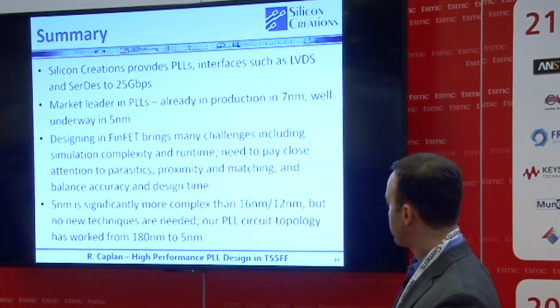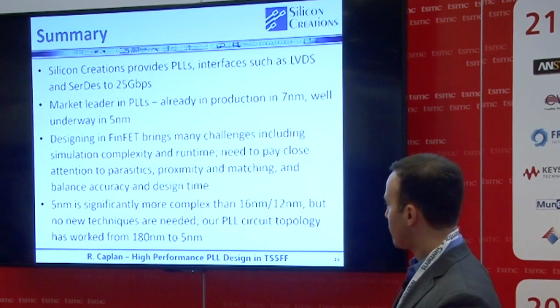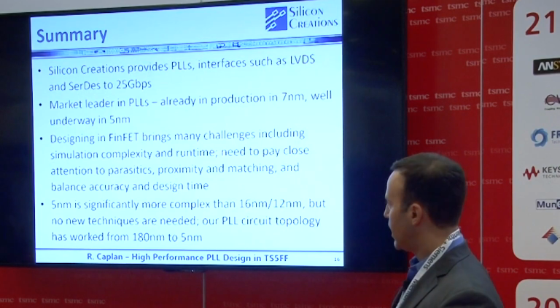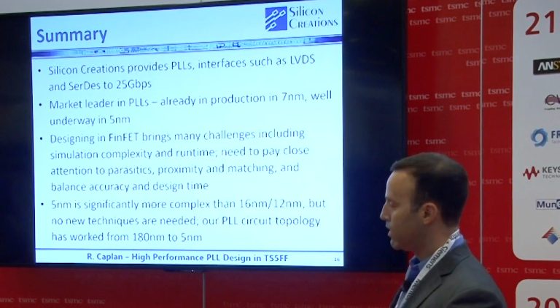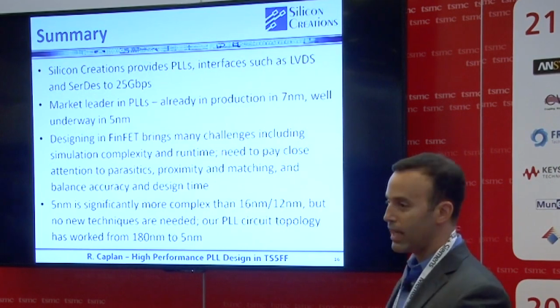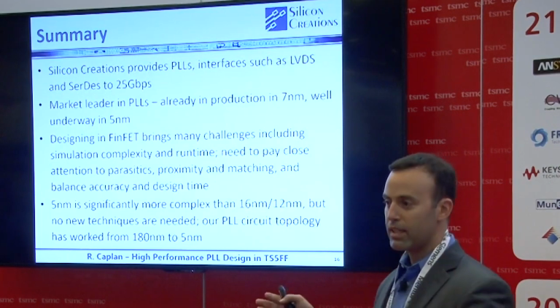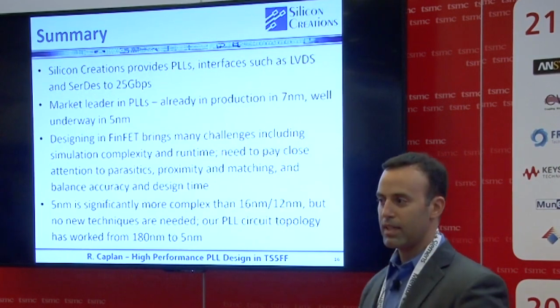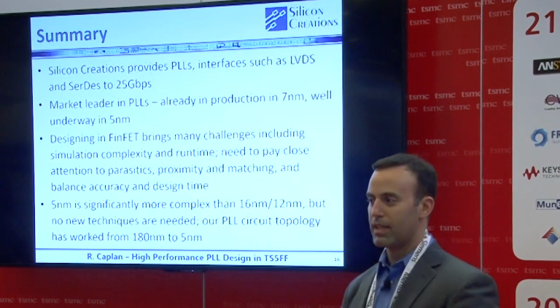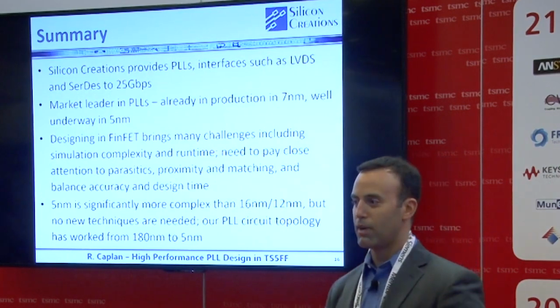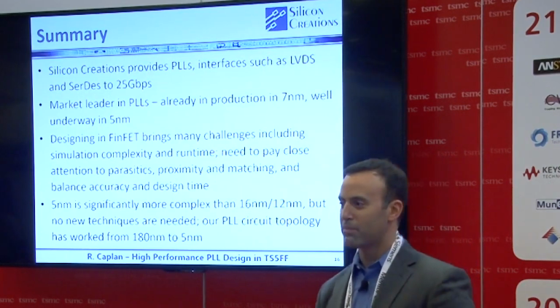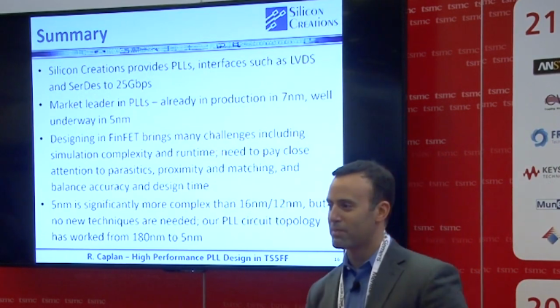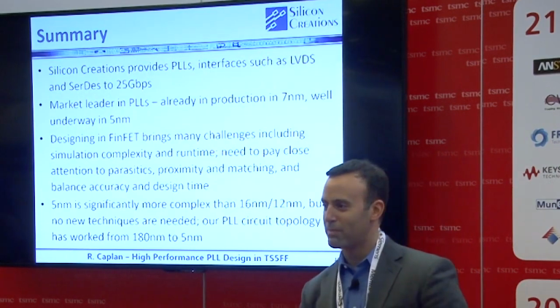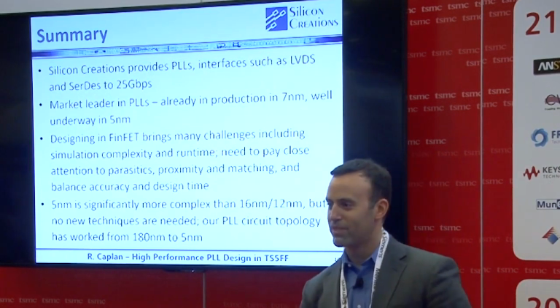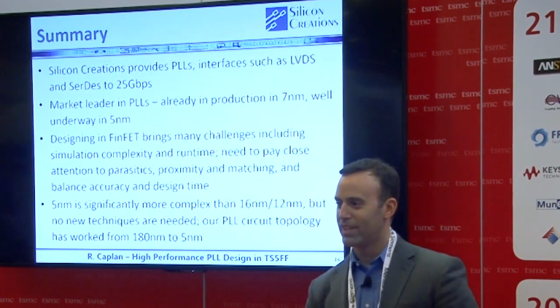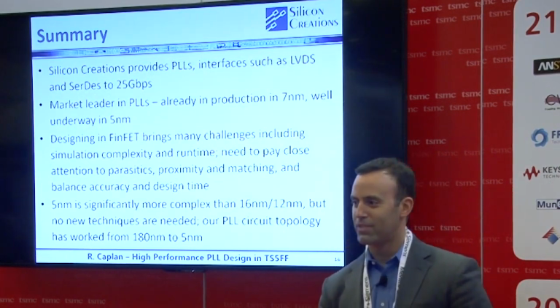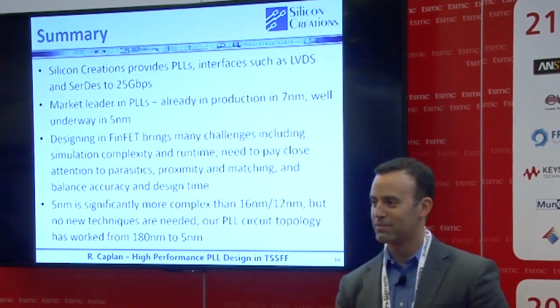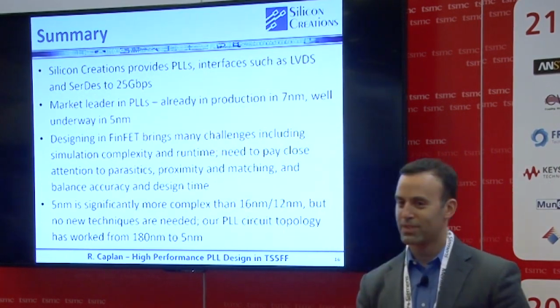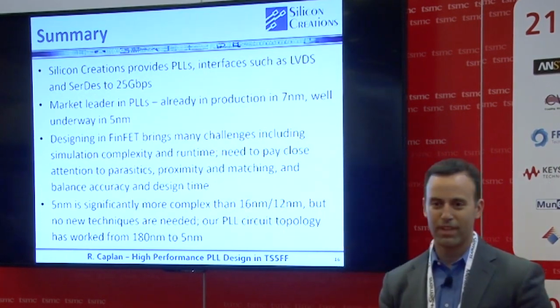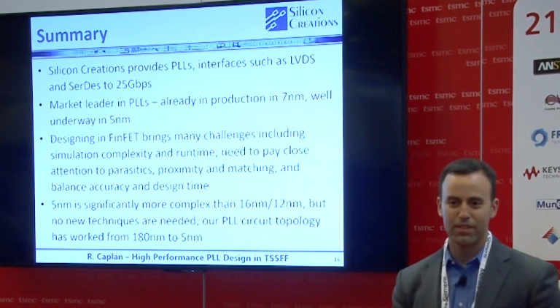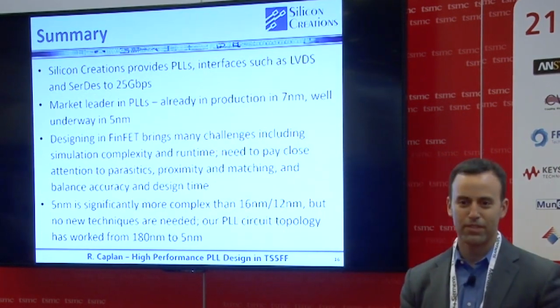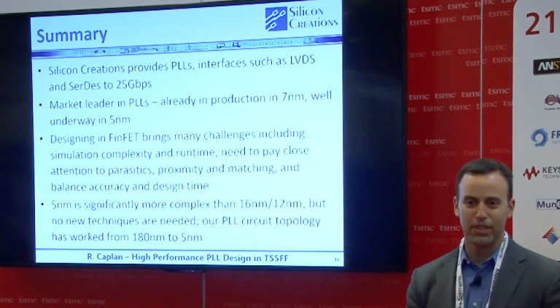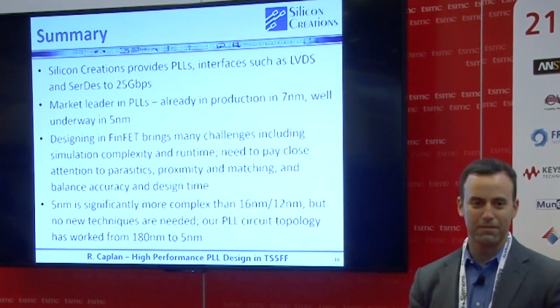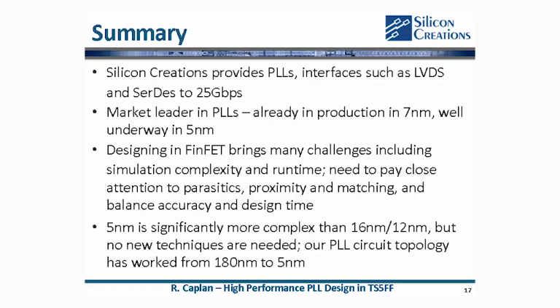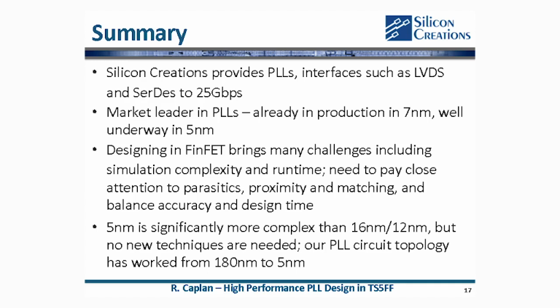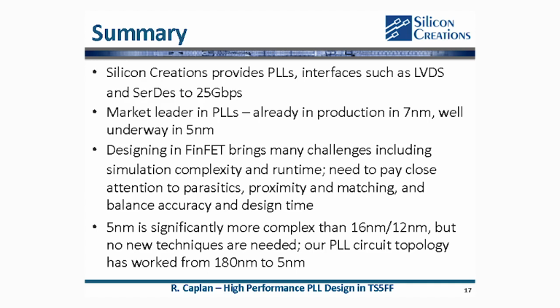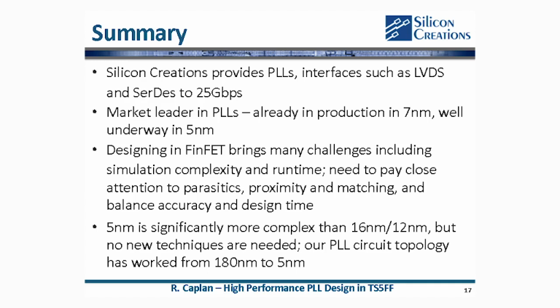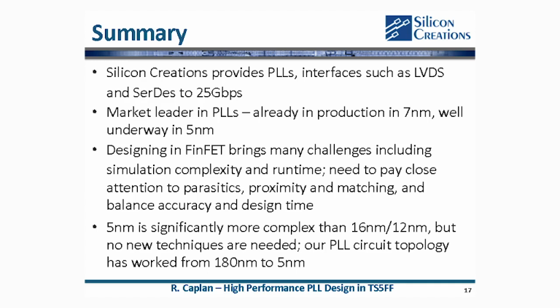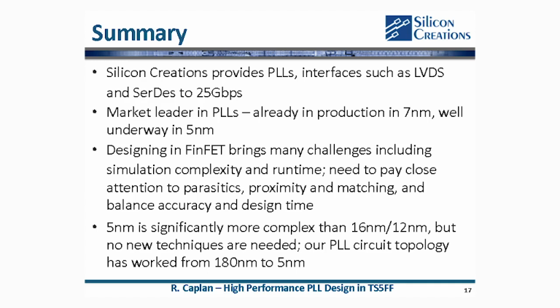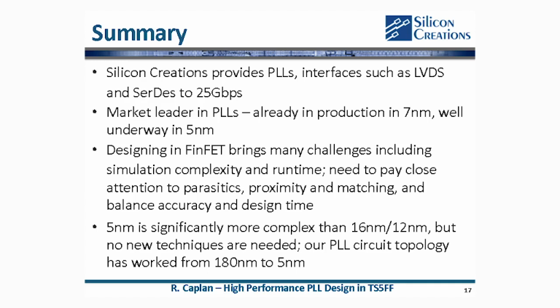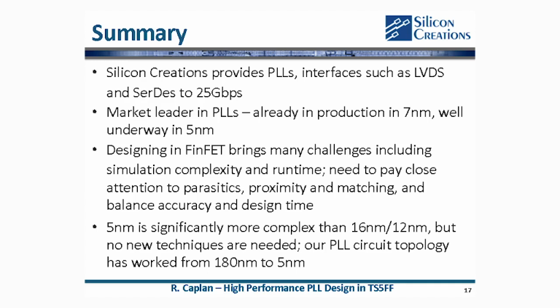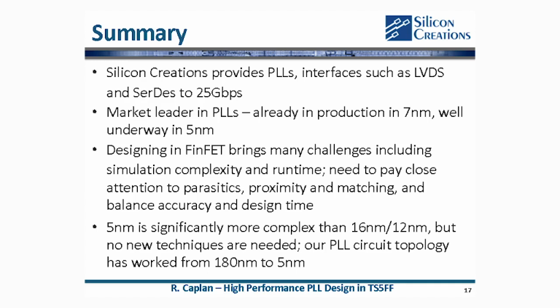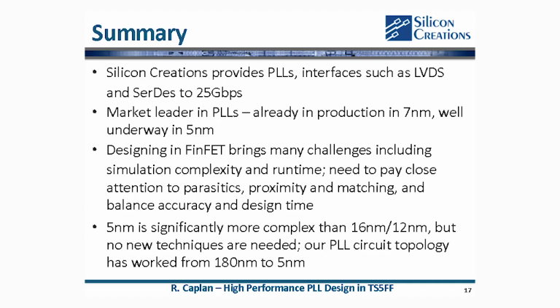That wraps up my presentation, so thank you for joining.